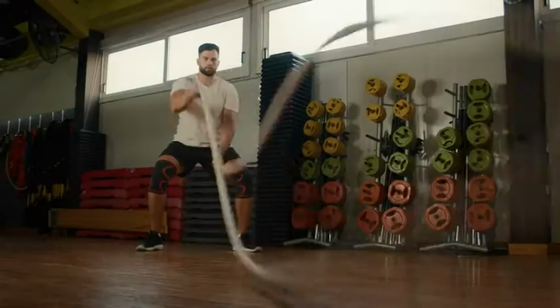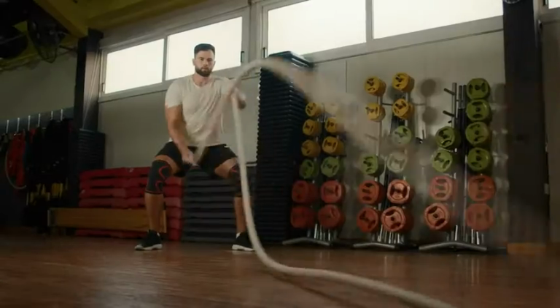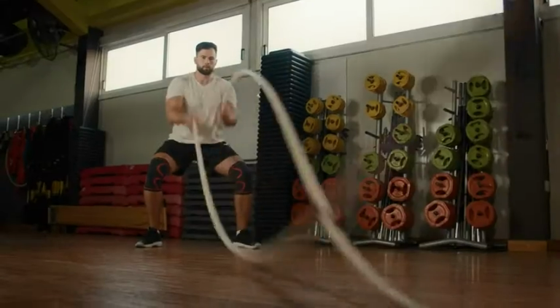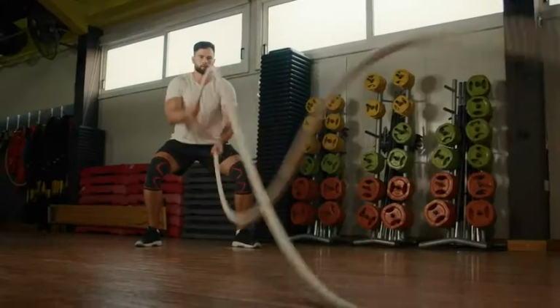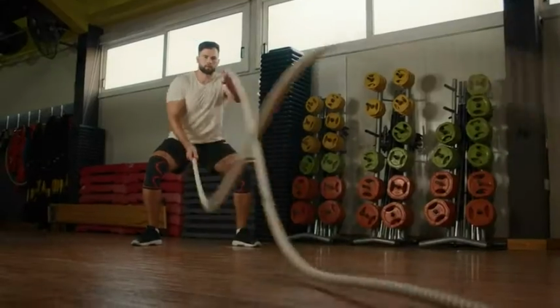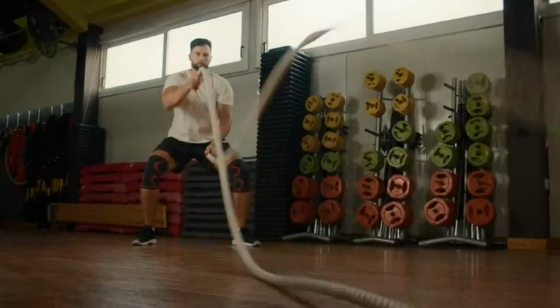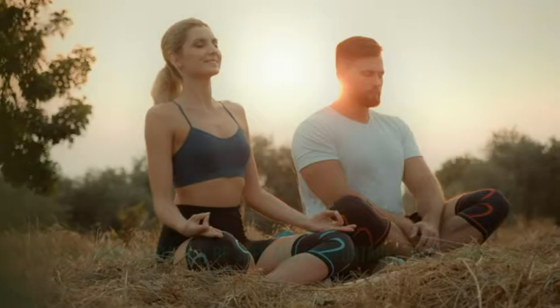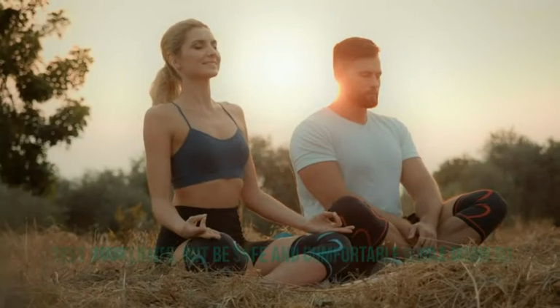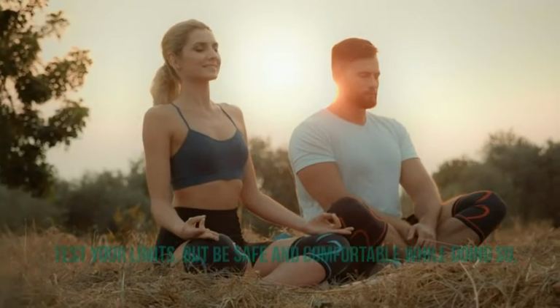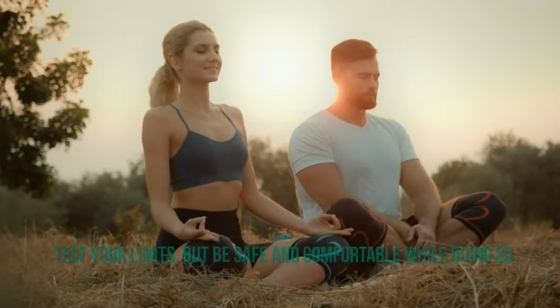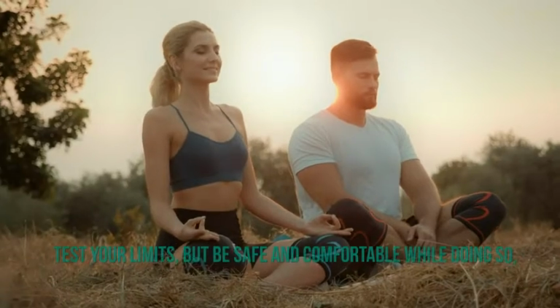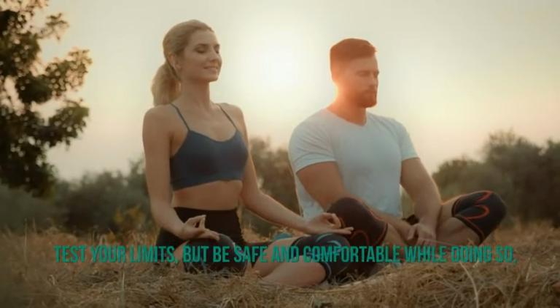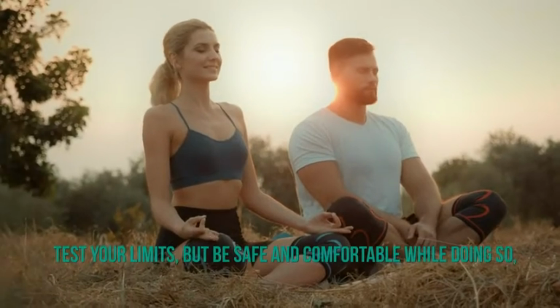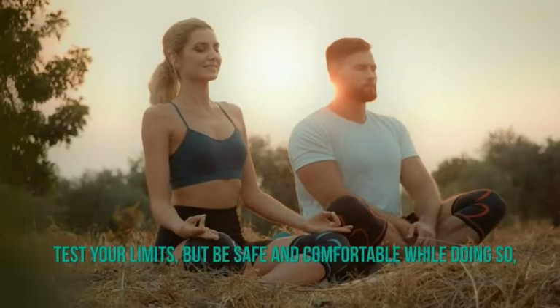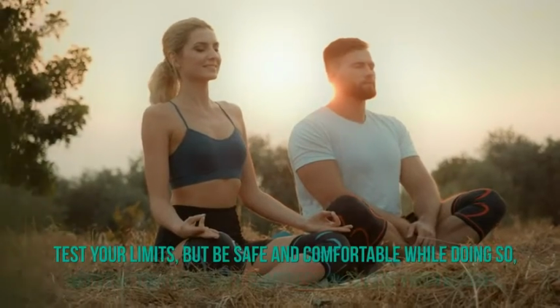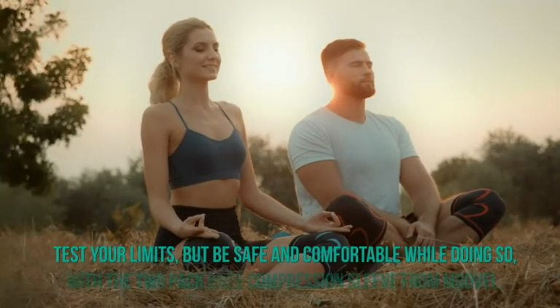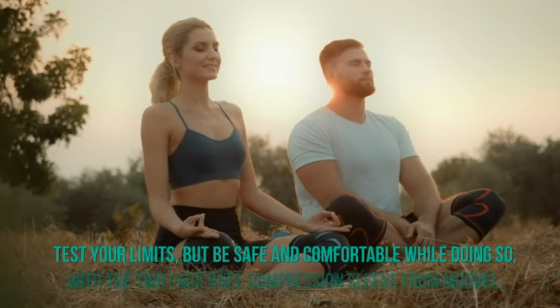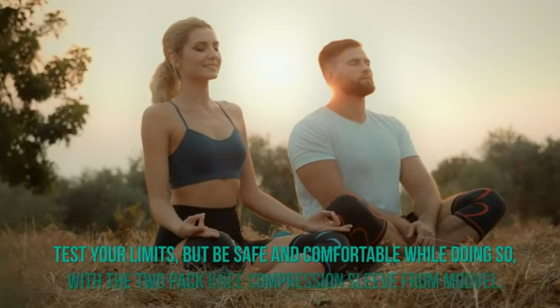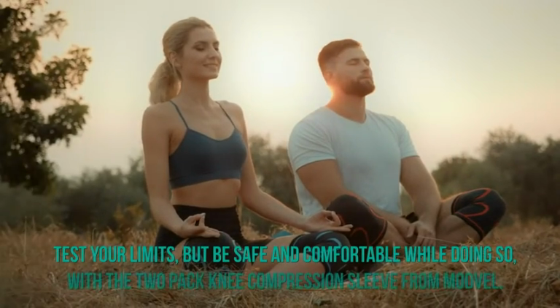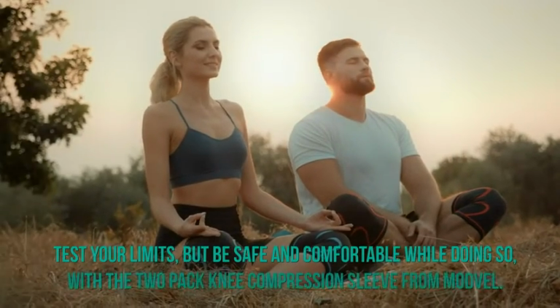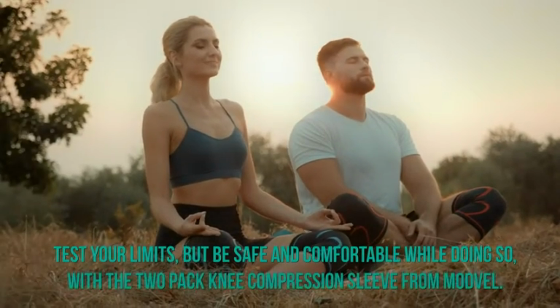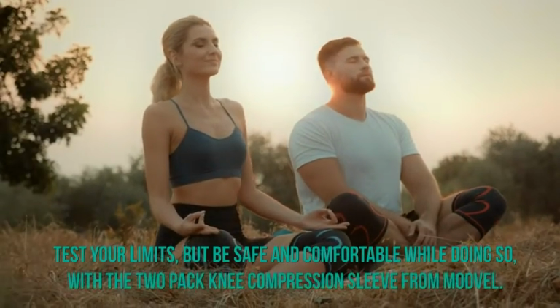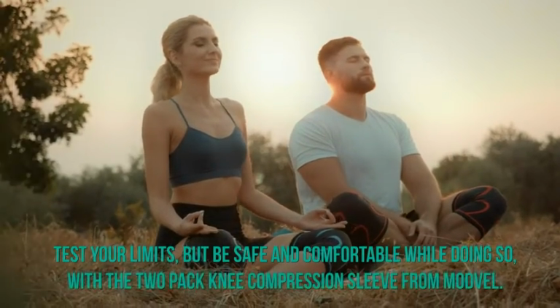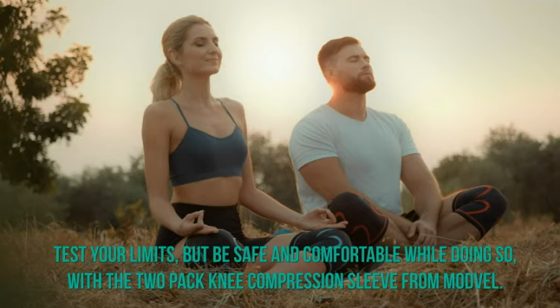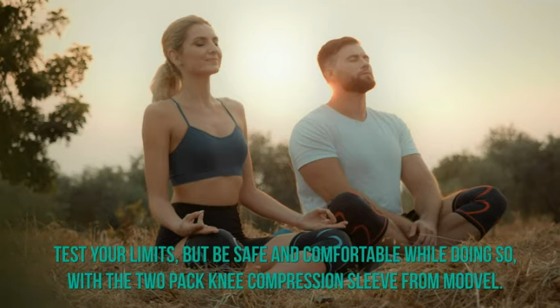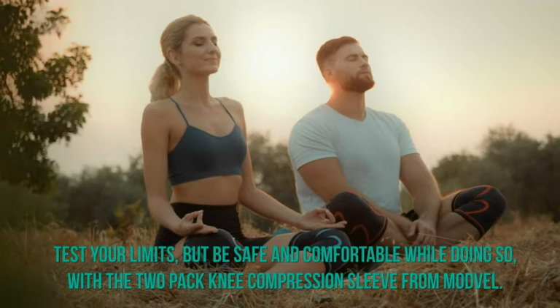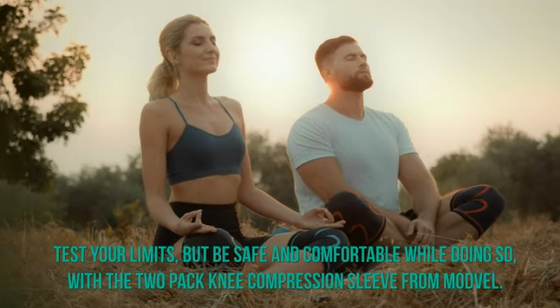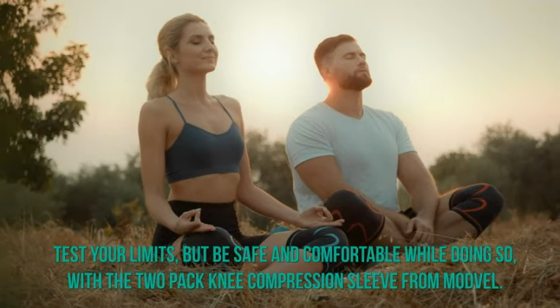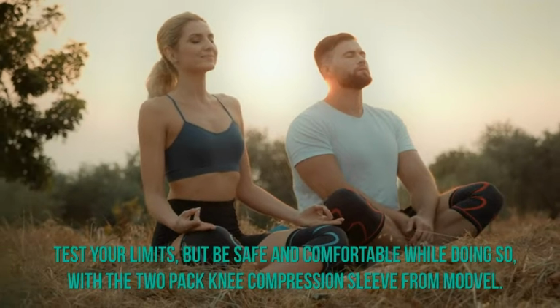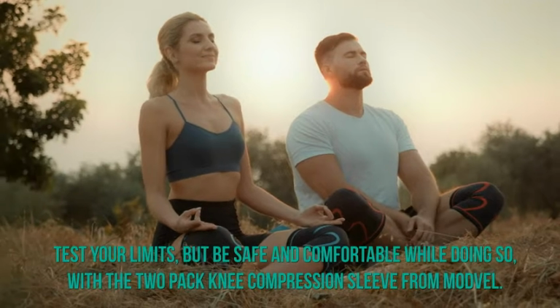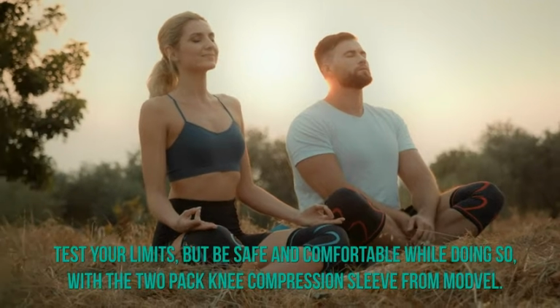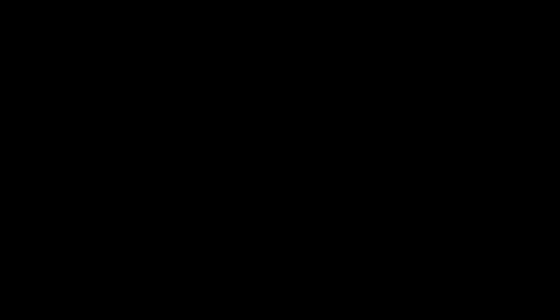Test your limits, but be safe and comfortable while doing so with the two-pack knee compression sleeve from Modville.